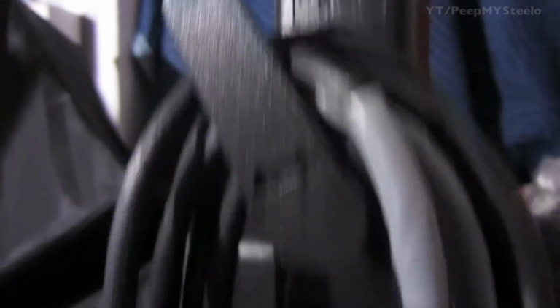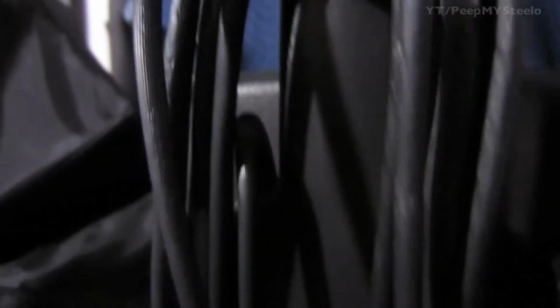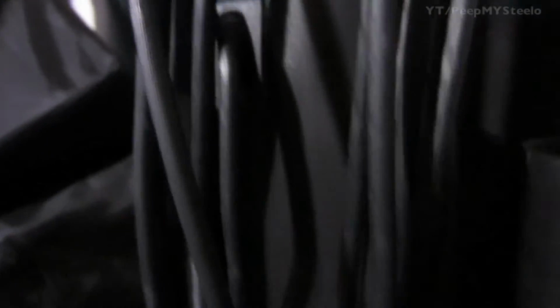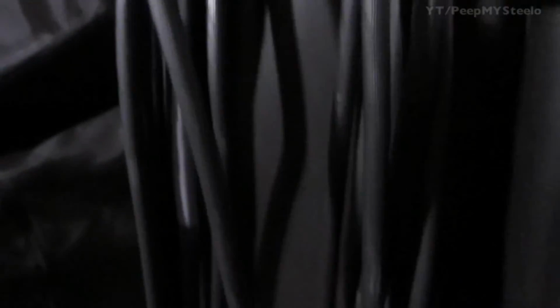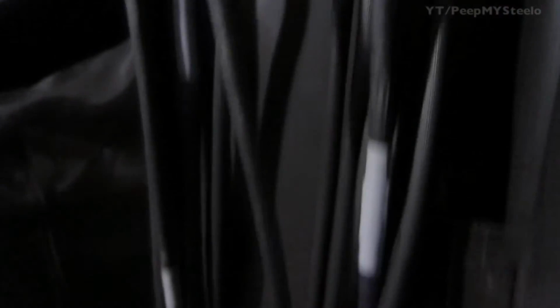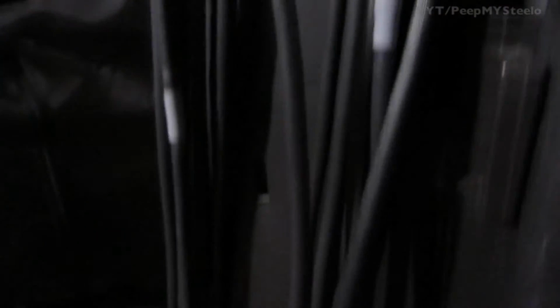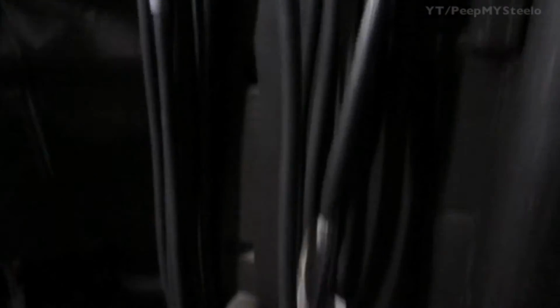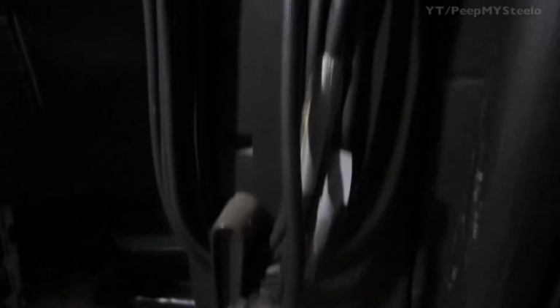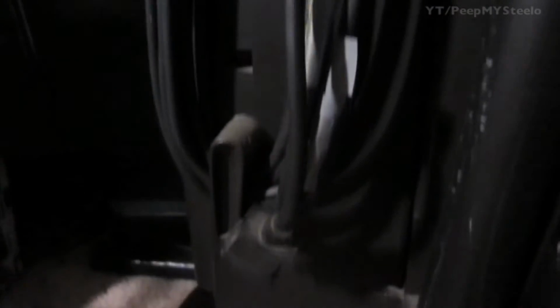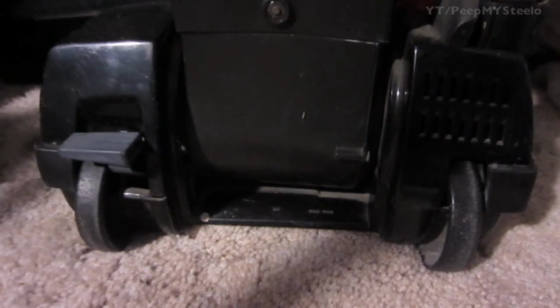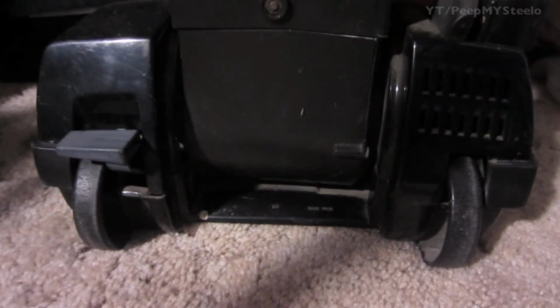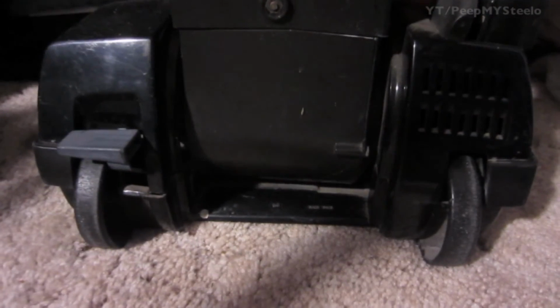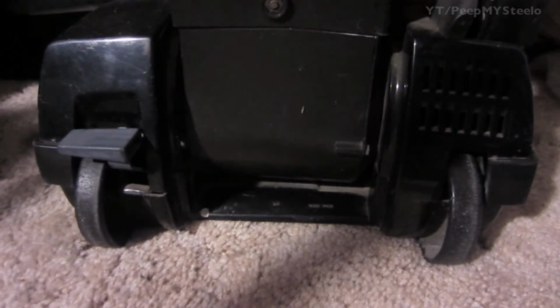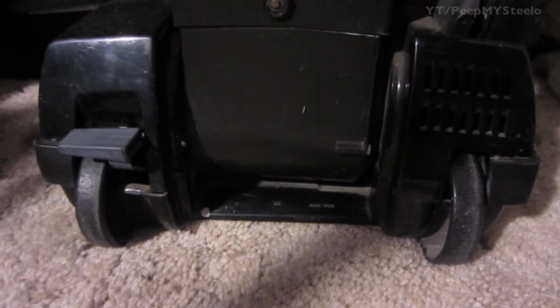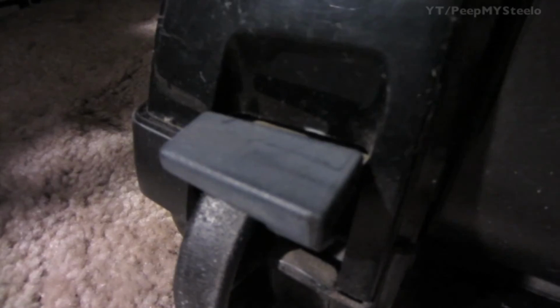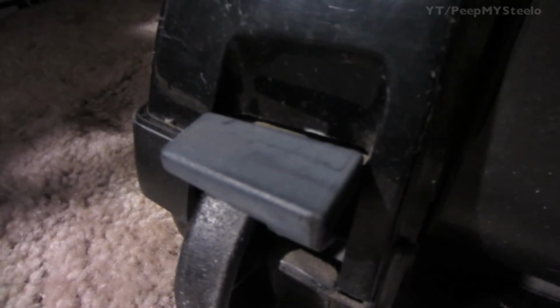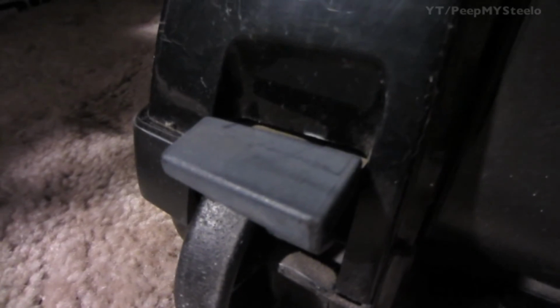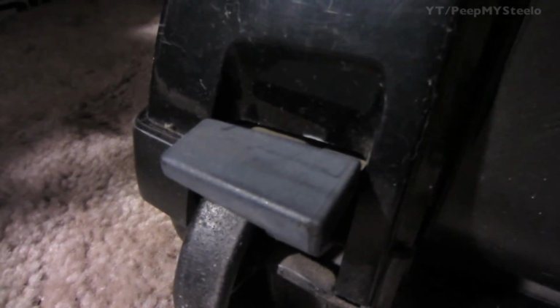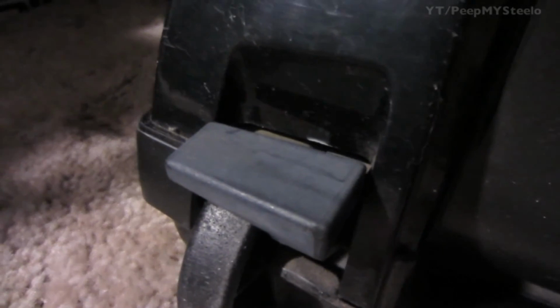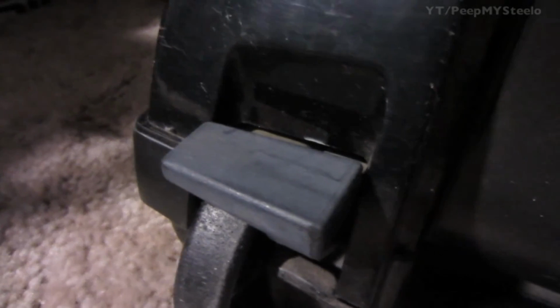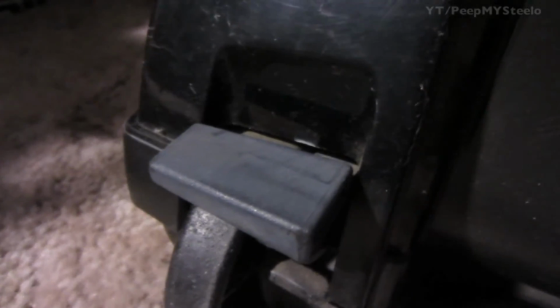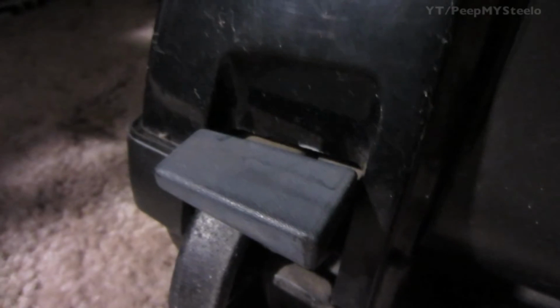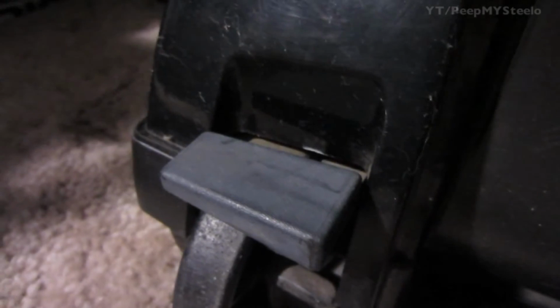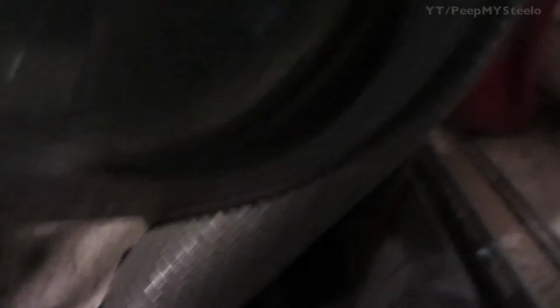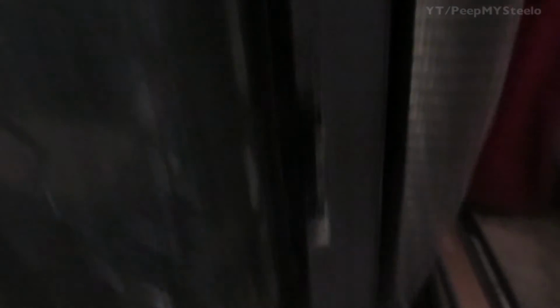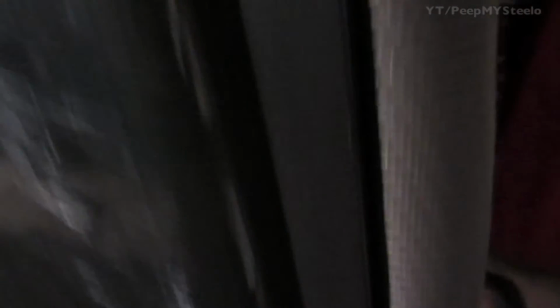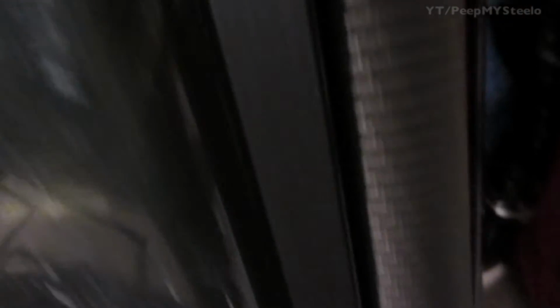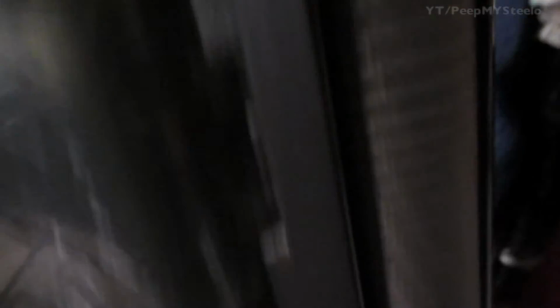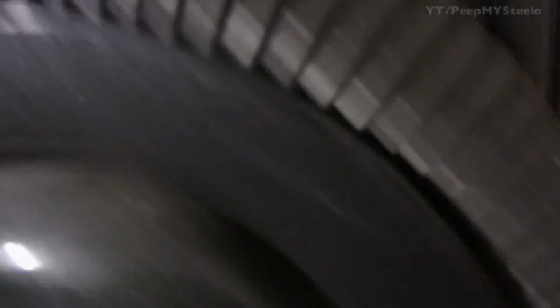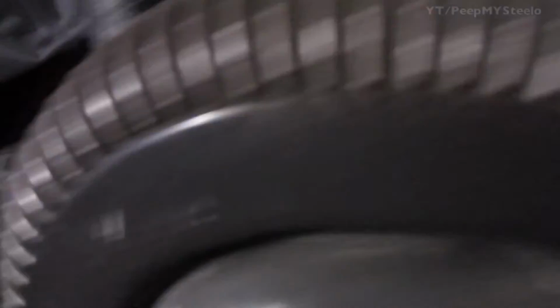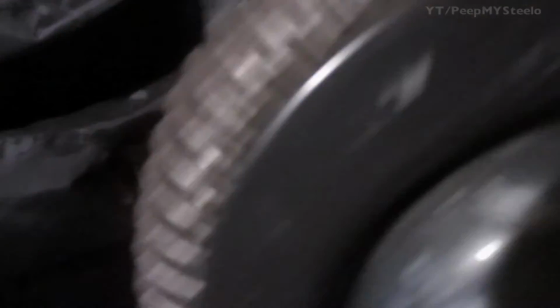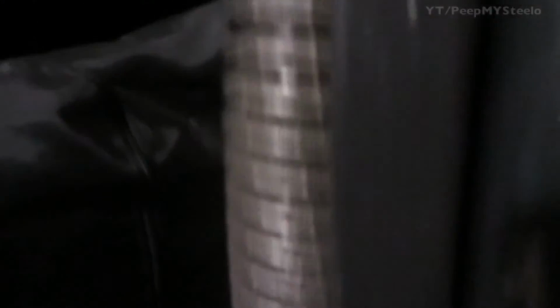It has a power cord that you can roll up, and there's a bottom pedal to angle it.